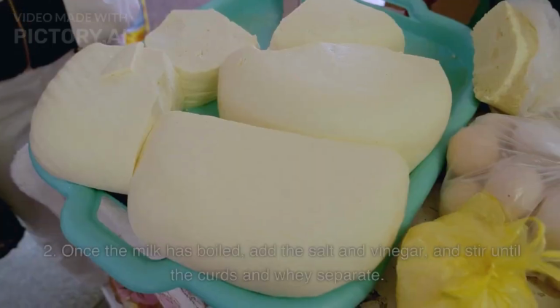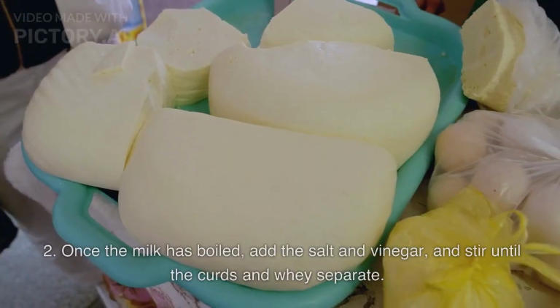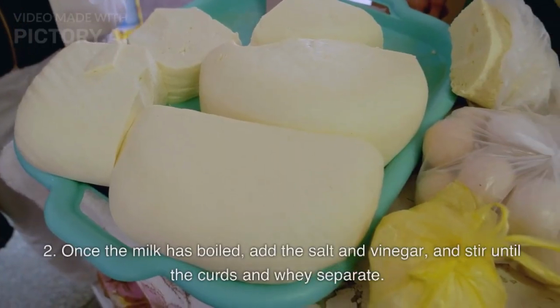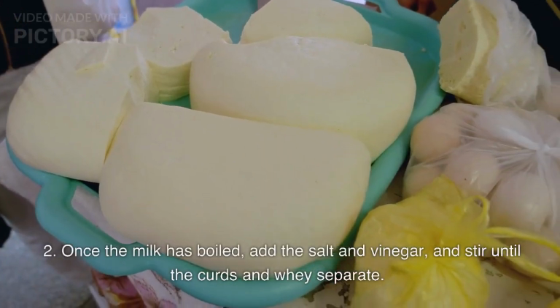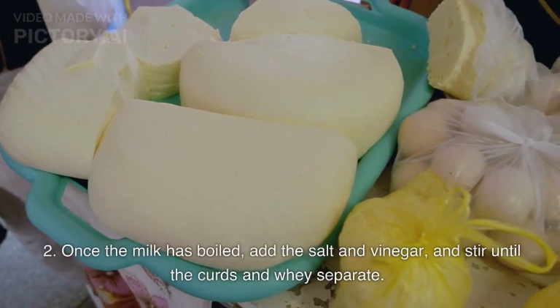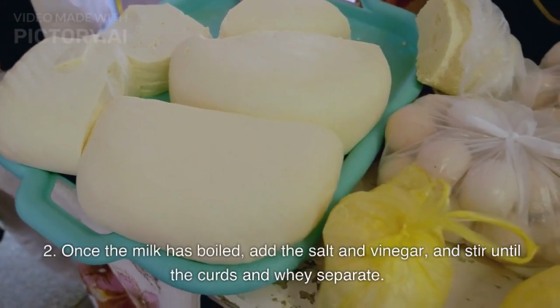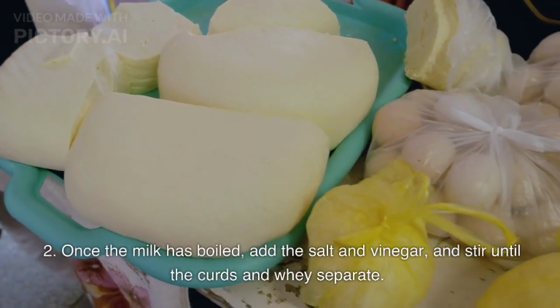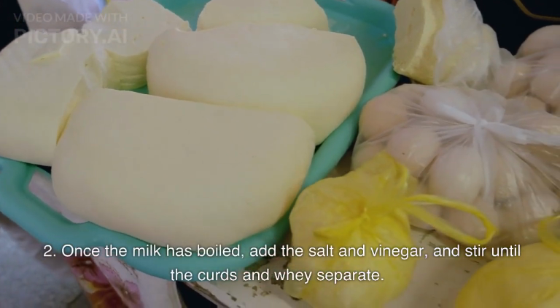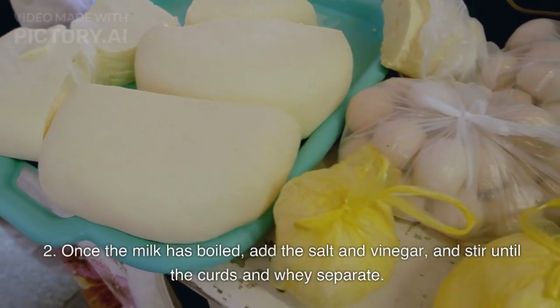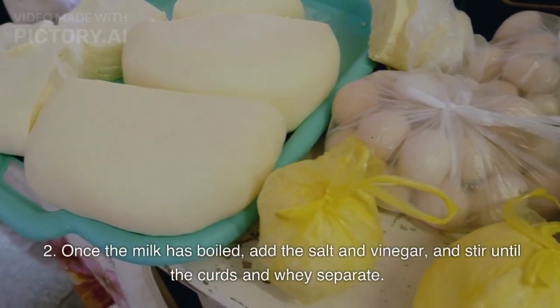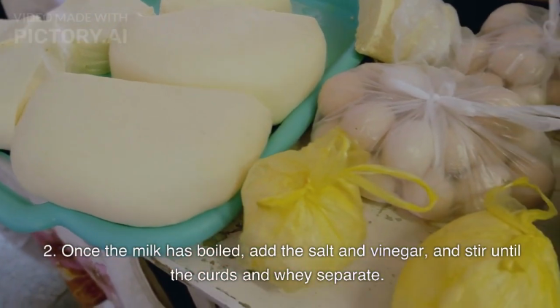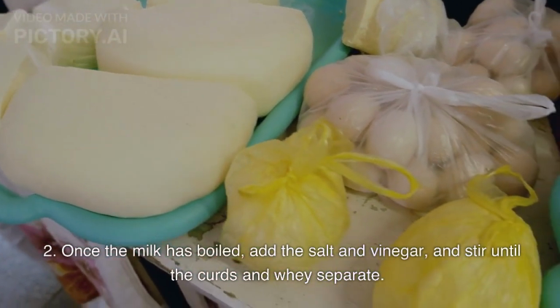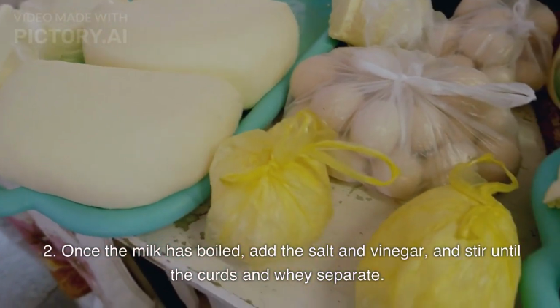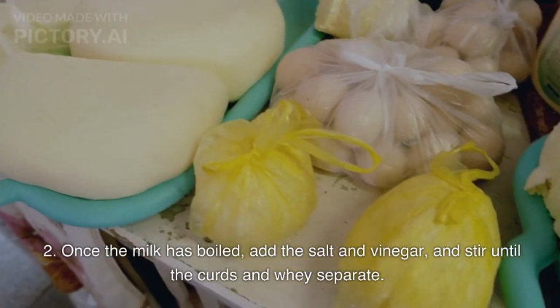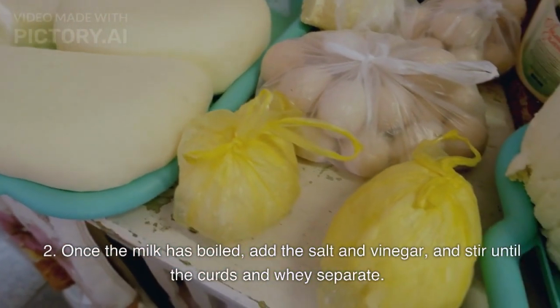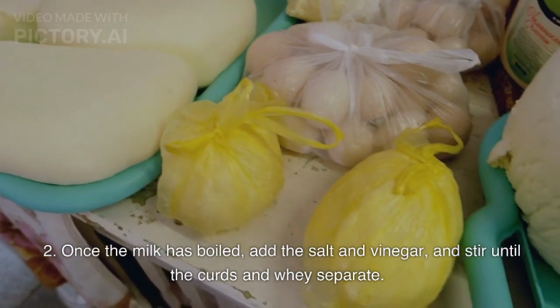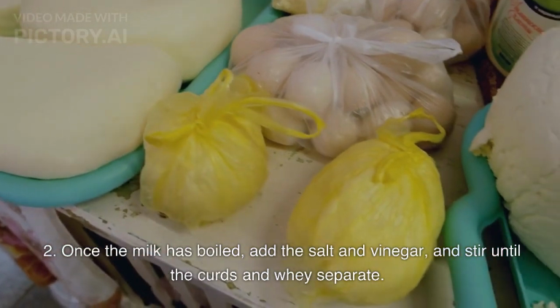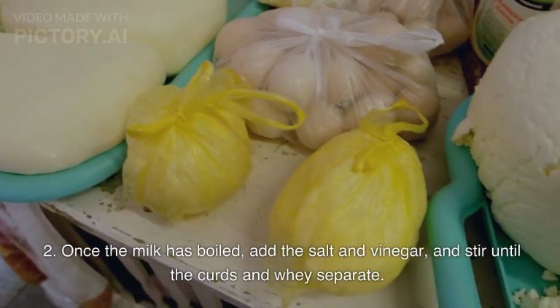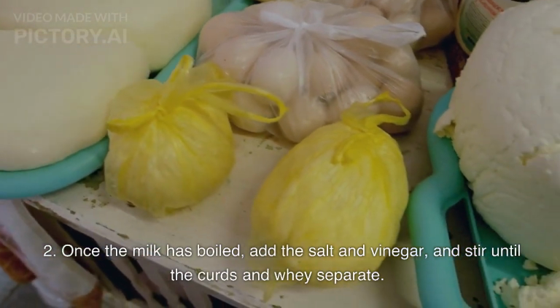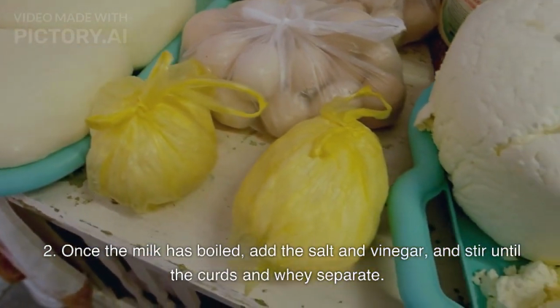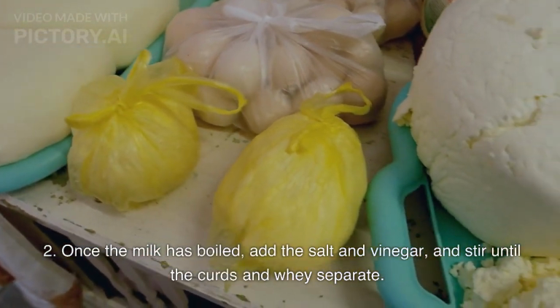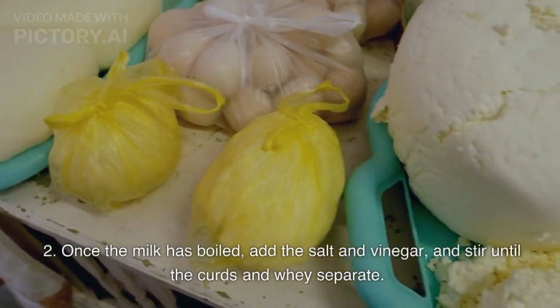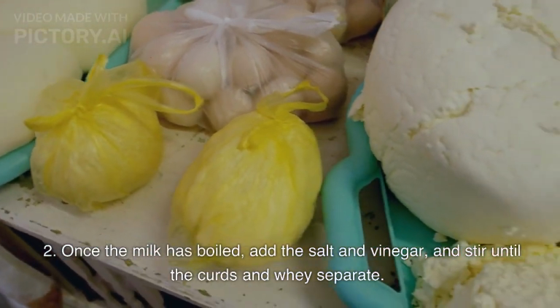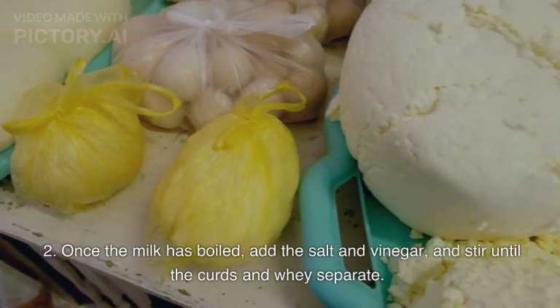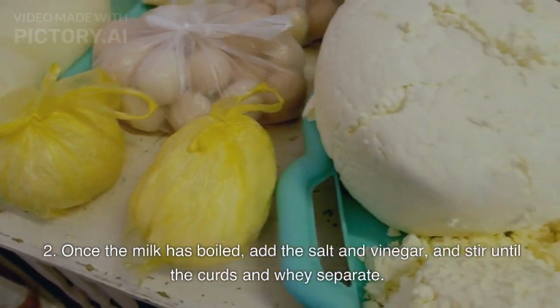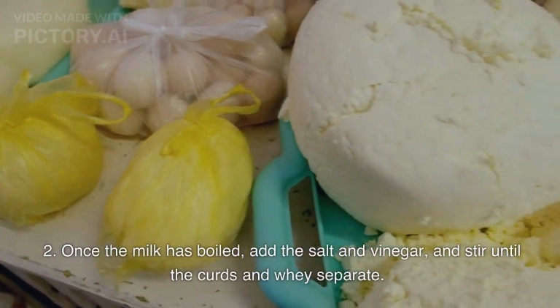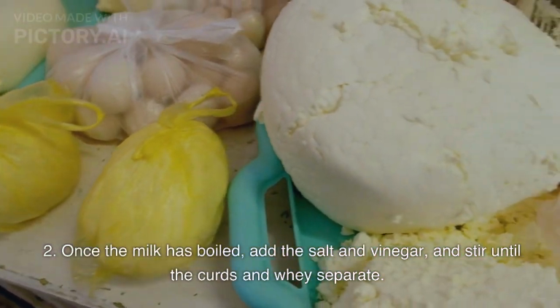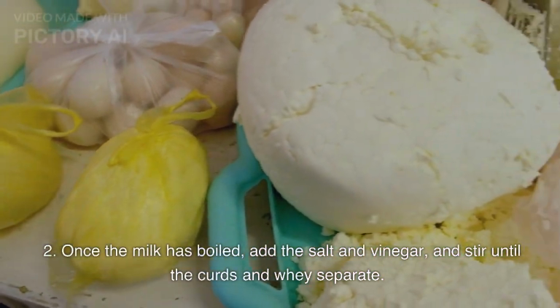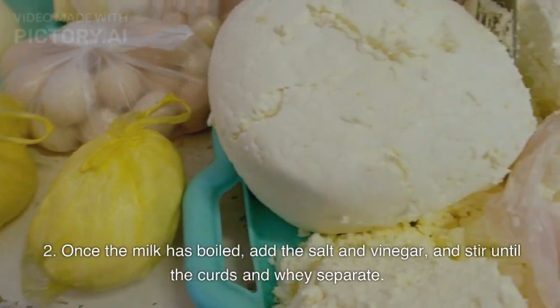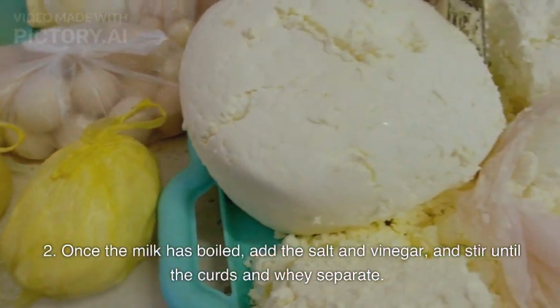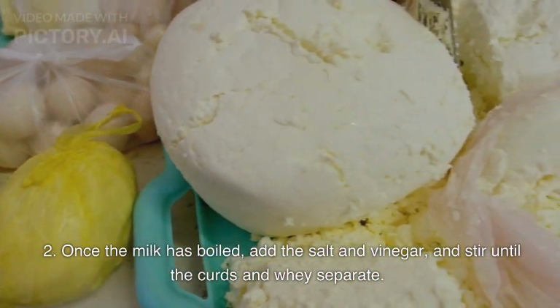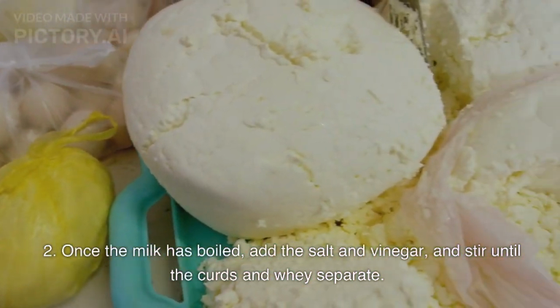Step 2: Once the milk has boiled, add the salt and vinegar, and stir until the curds and whey separate.